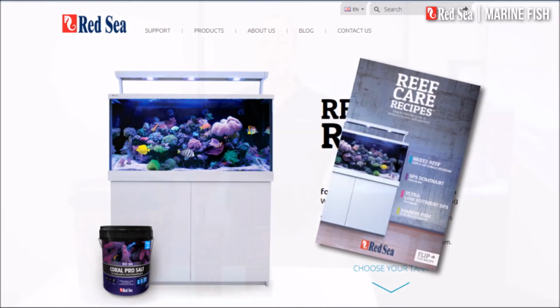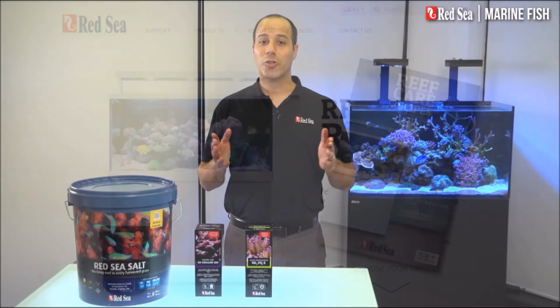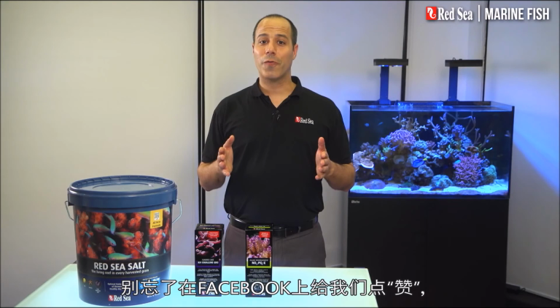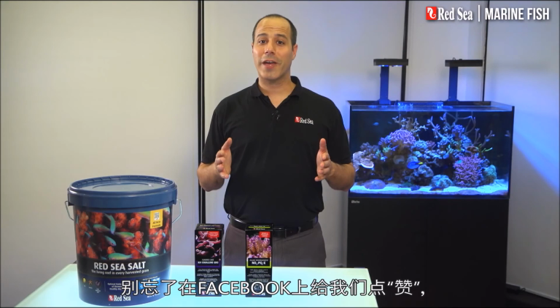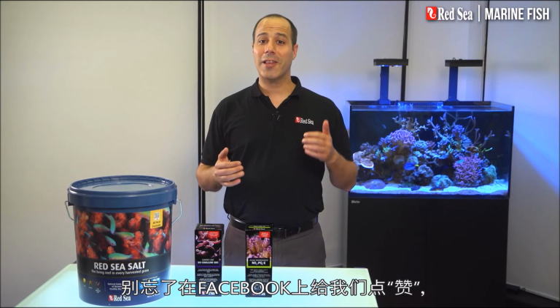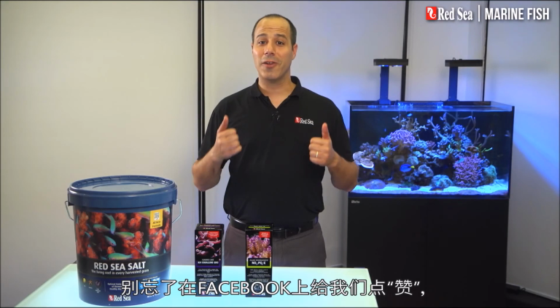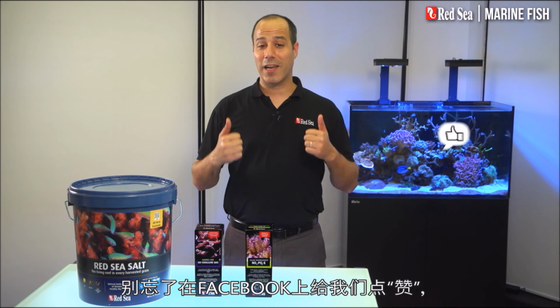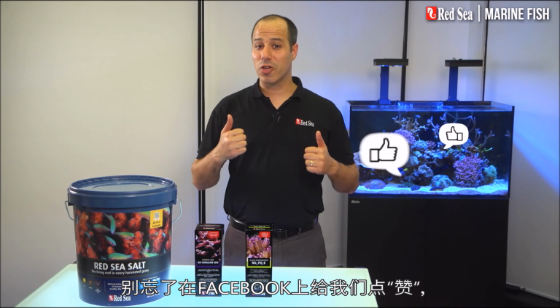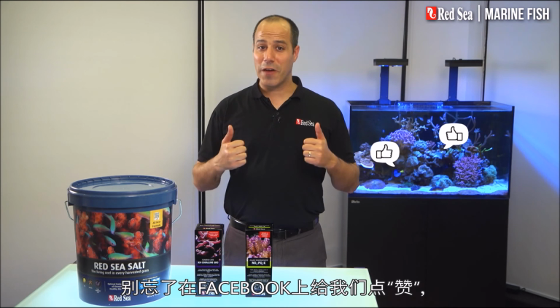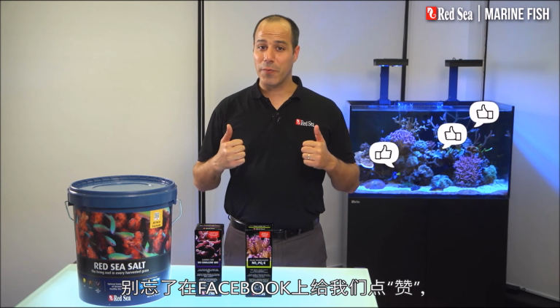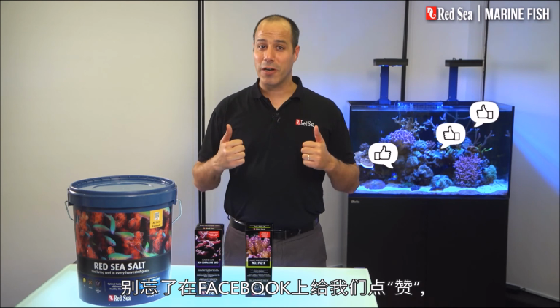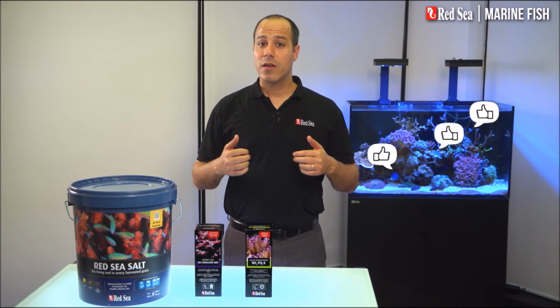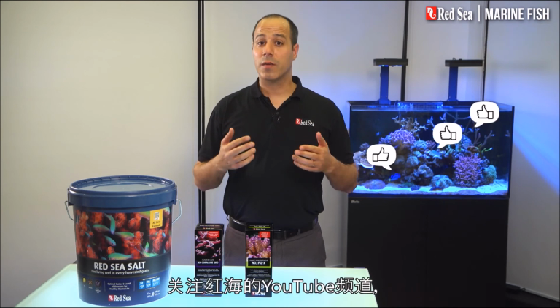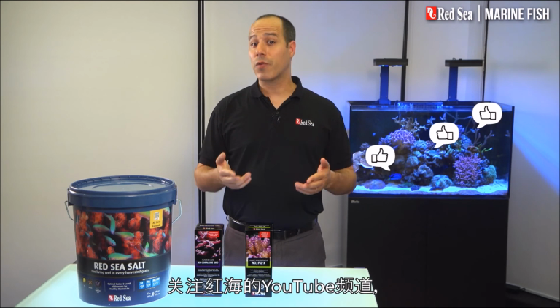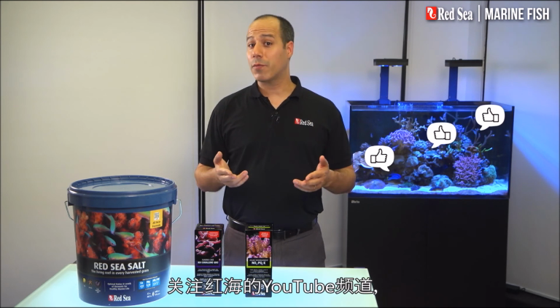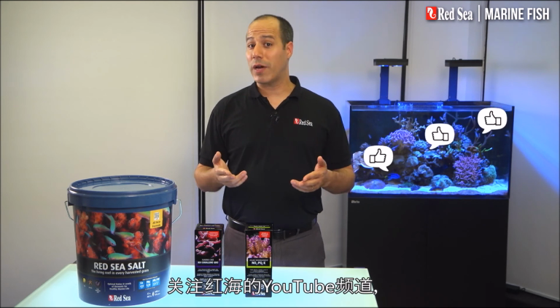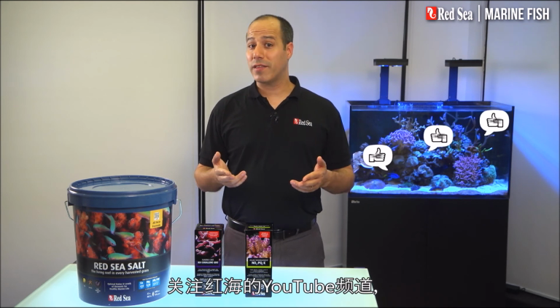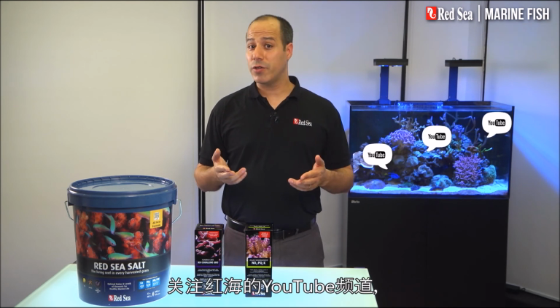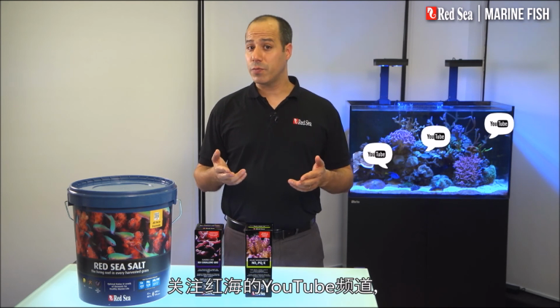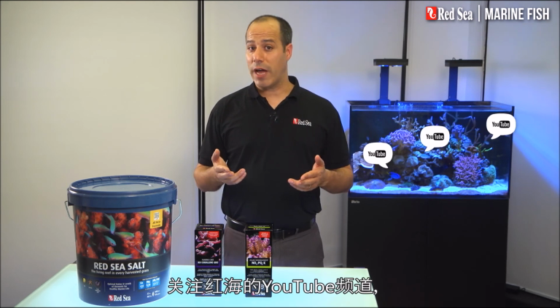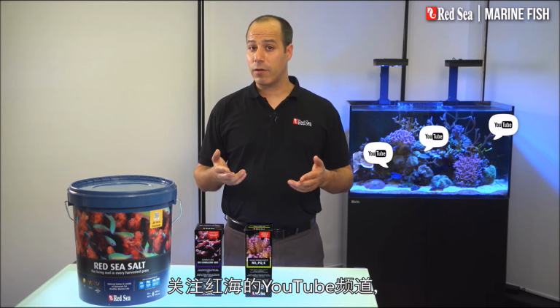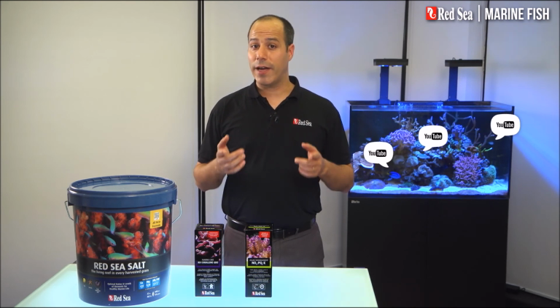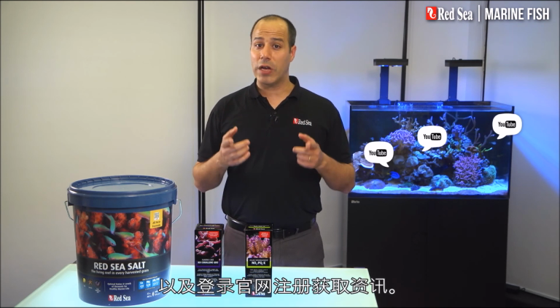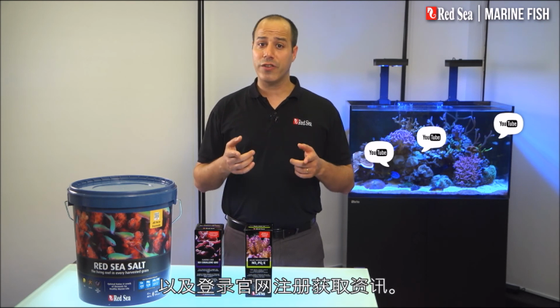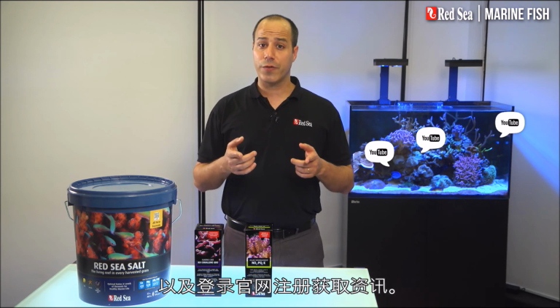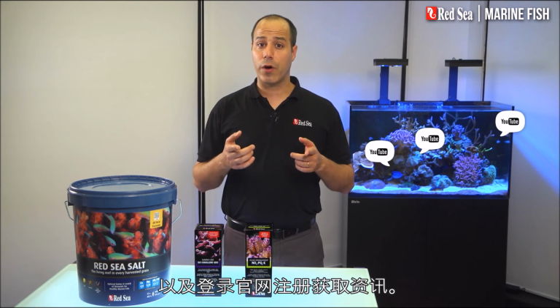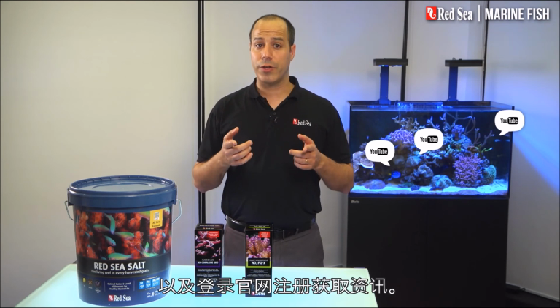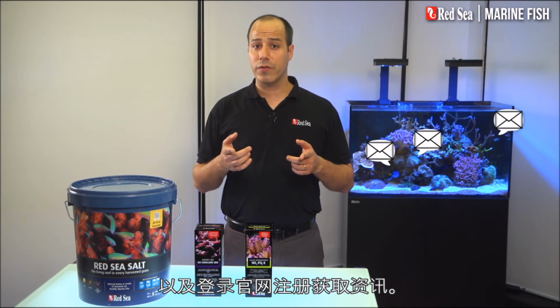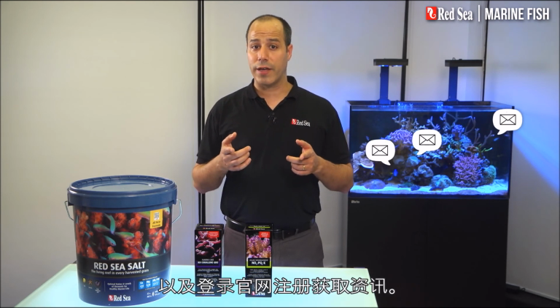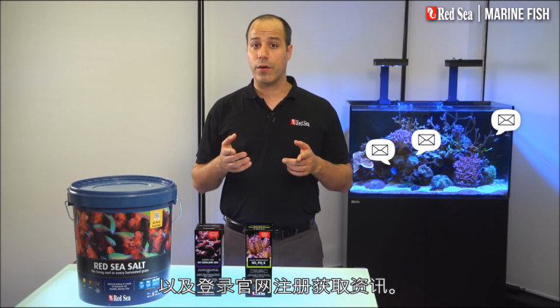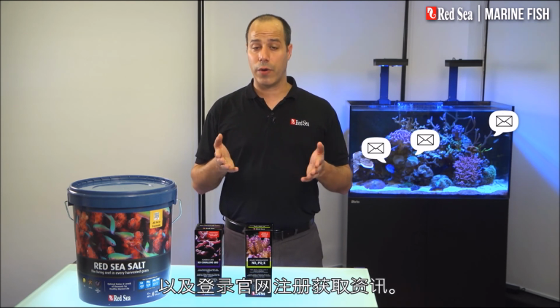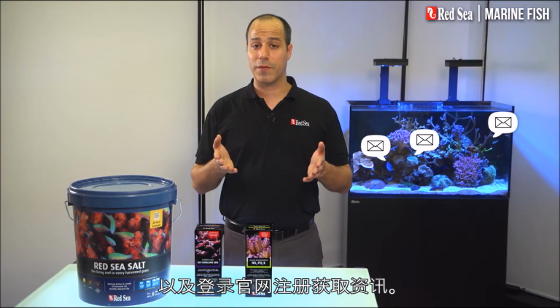Don't forget to like us on Facebook, subscribe to Red Sea's YouTube channel, and register for our newsletter on our website.